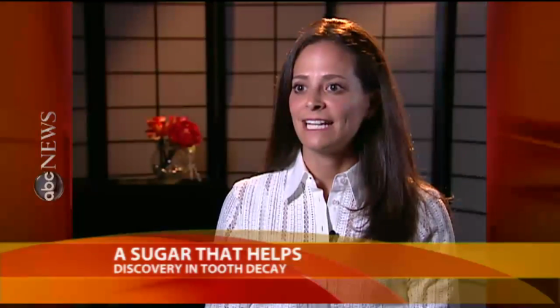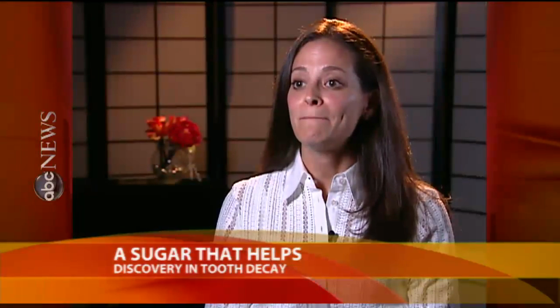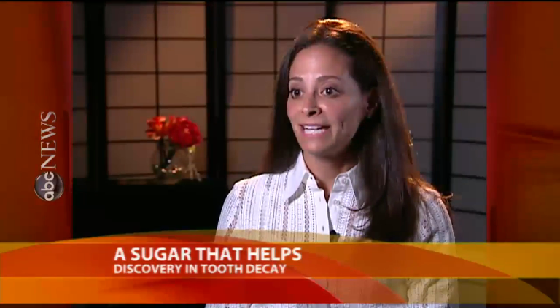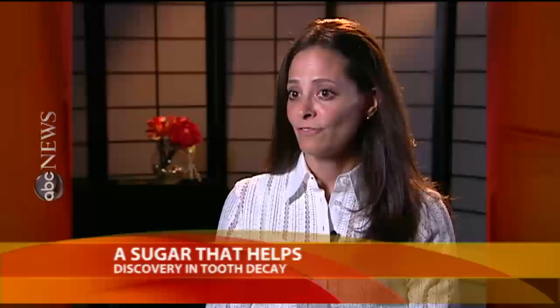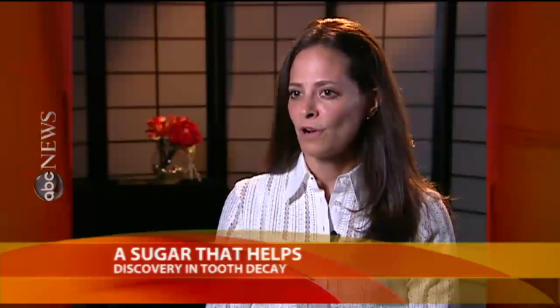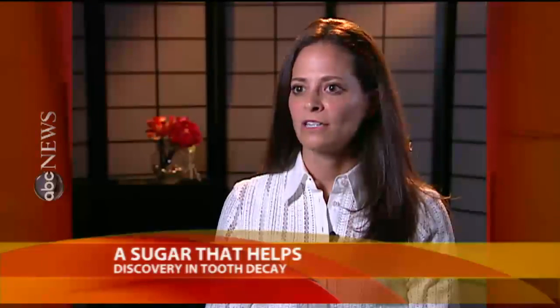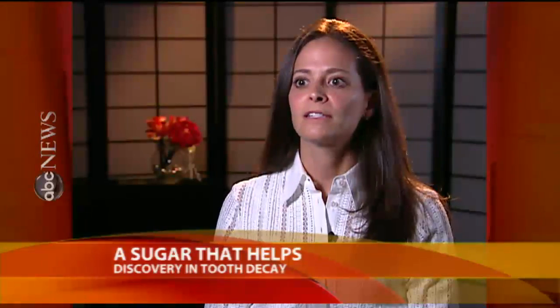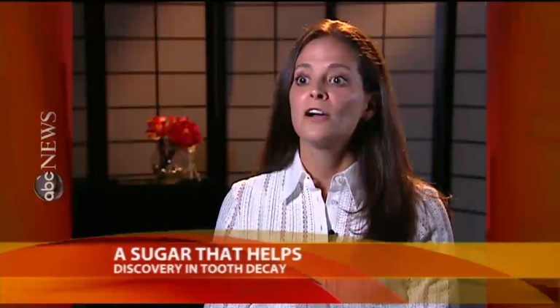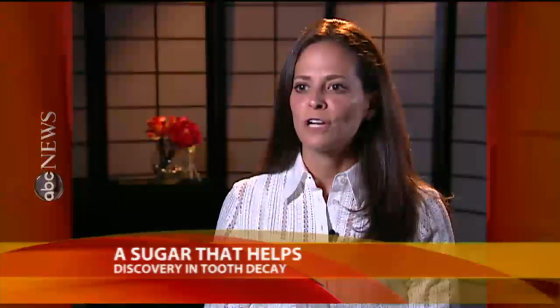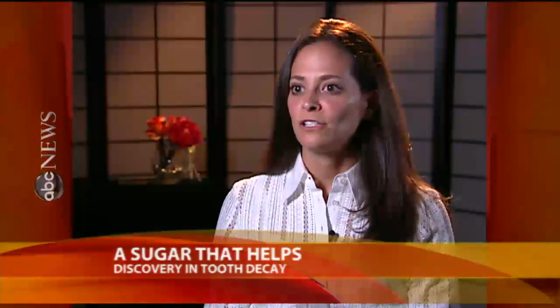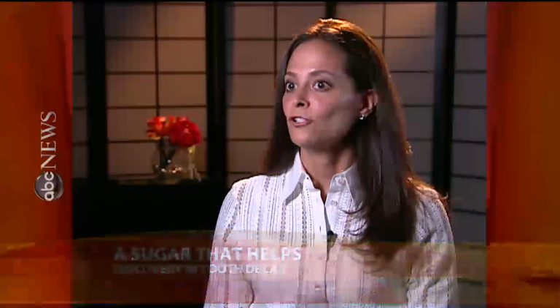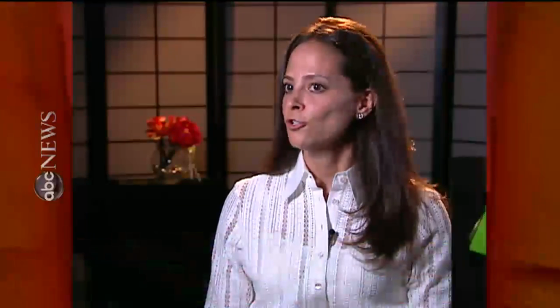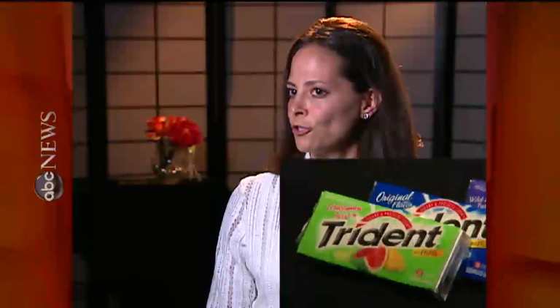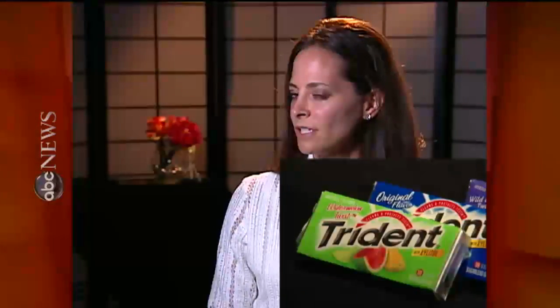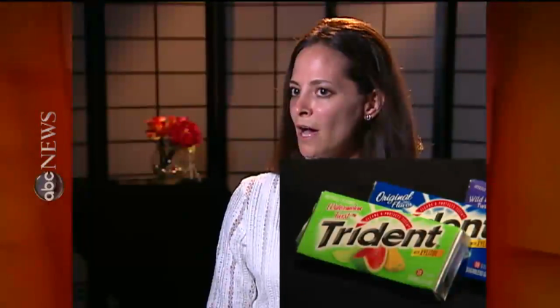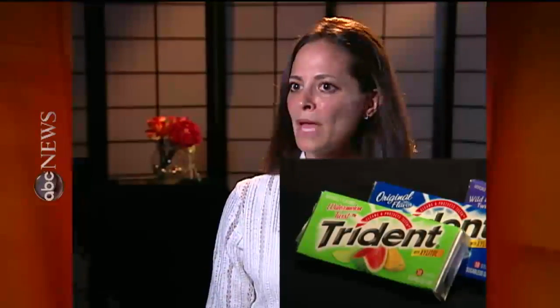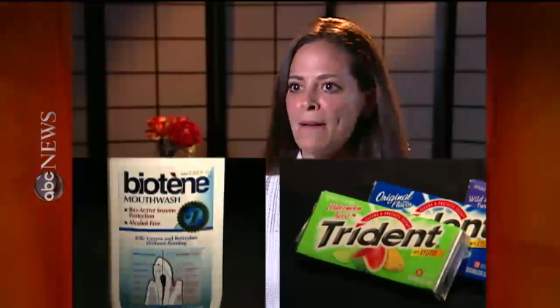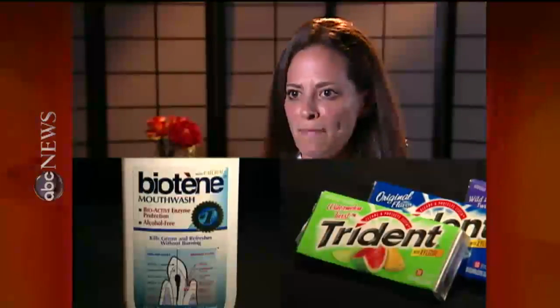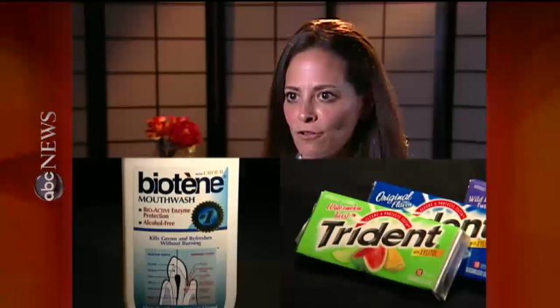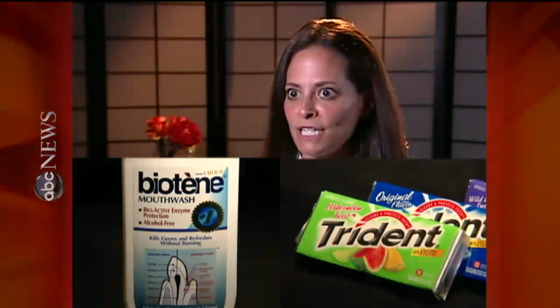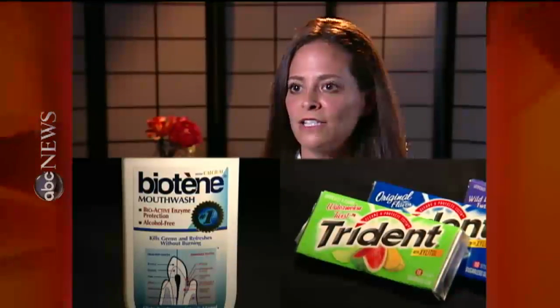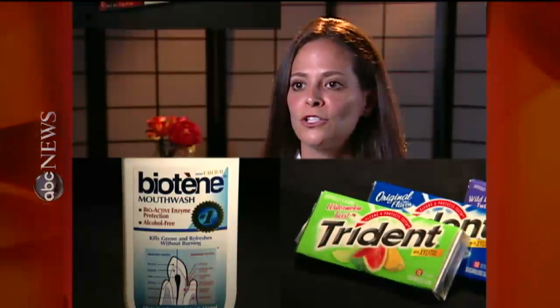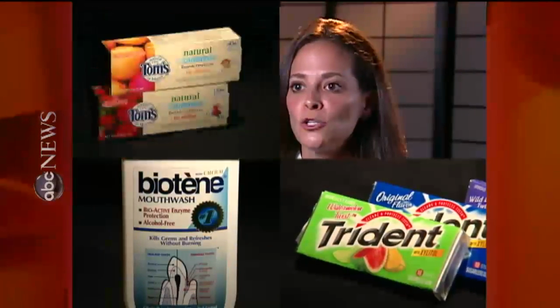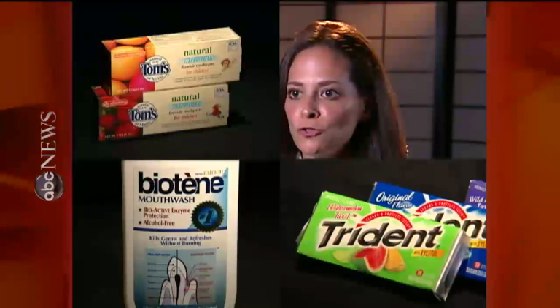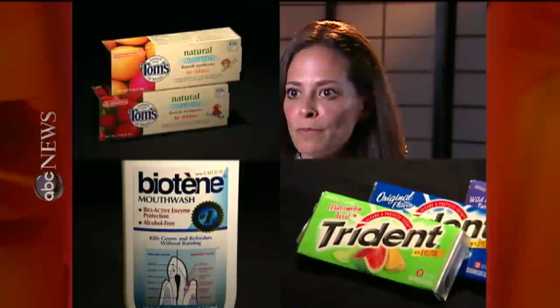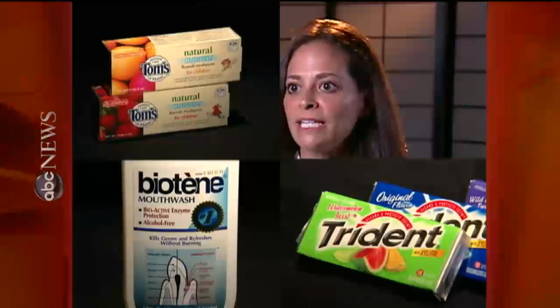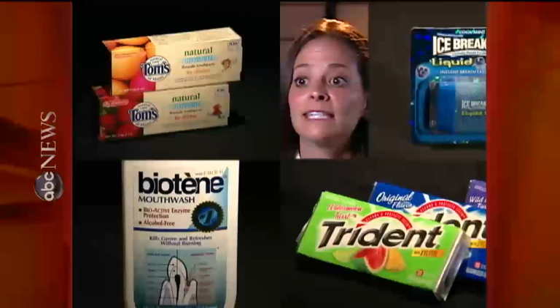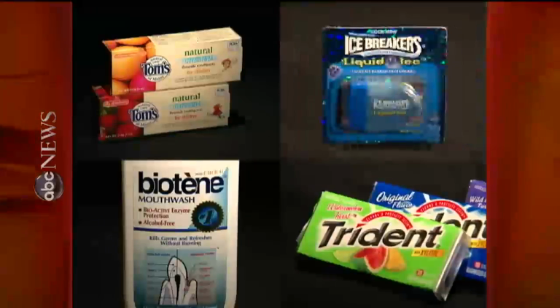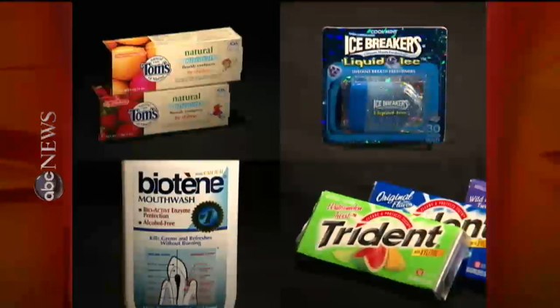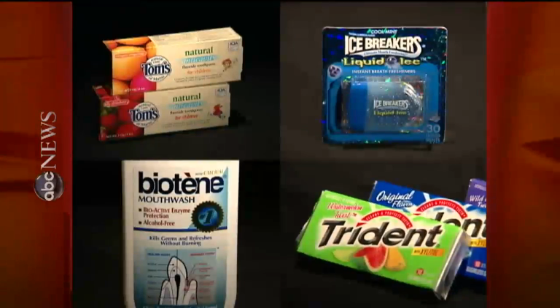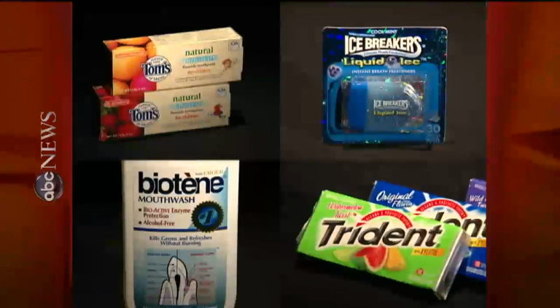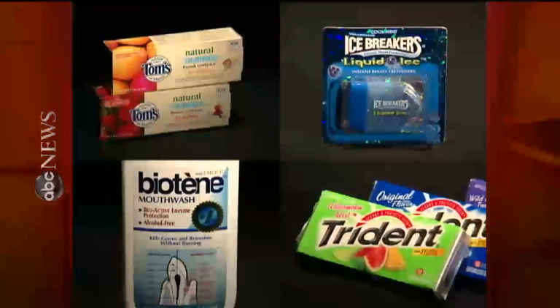Xylitol is contained in many different products — for instance, sugarless gum, mouth rinses, toothpastes, and sugarless mints.